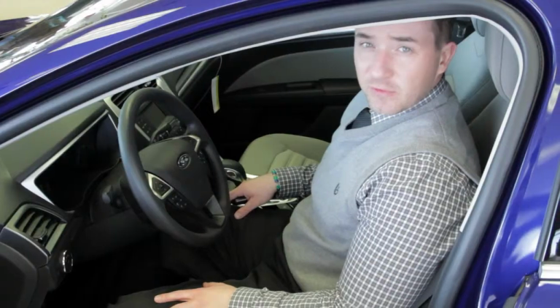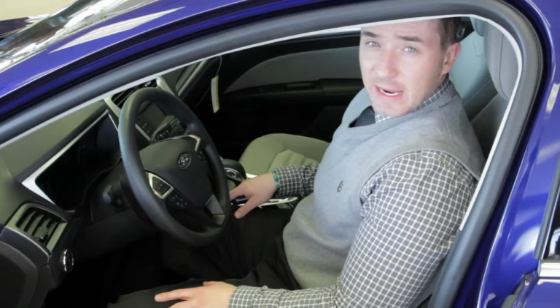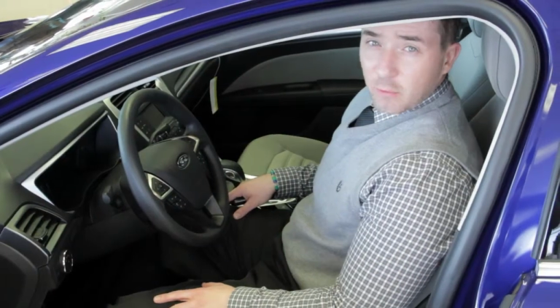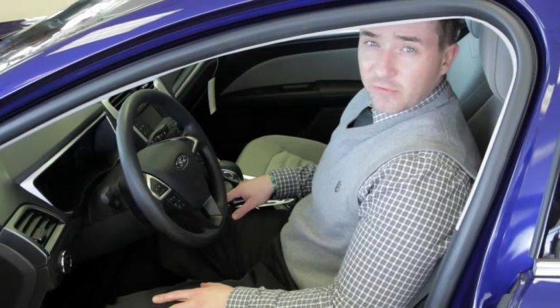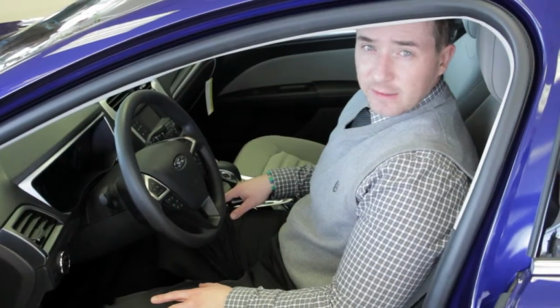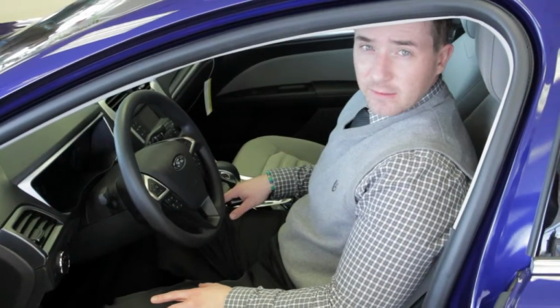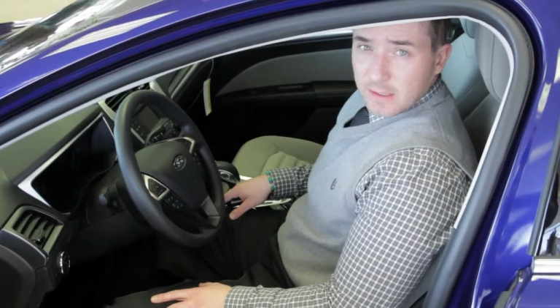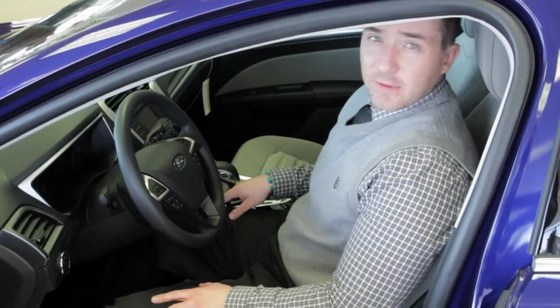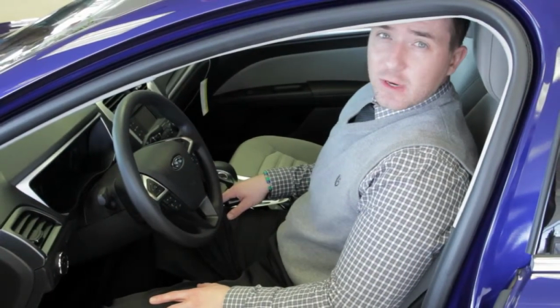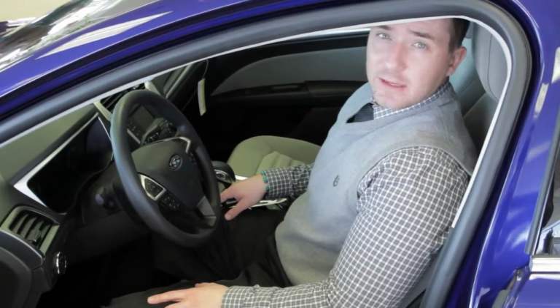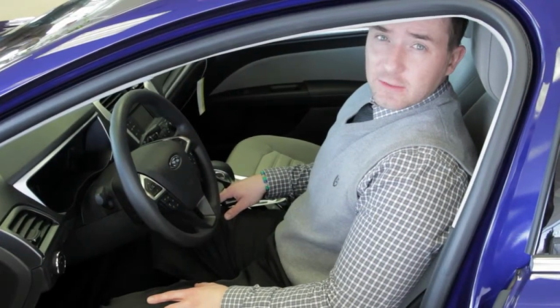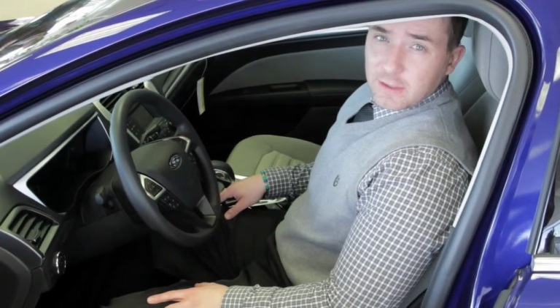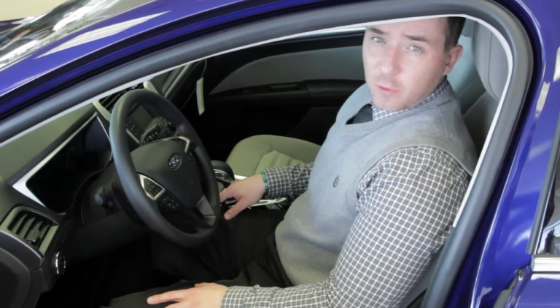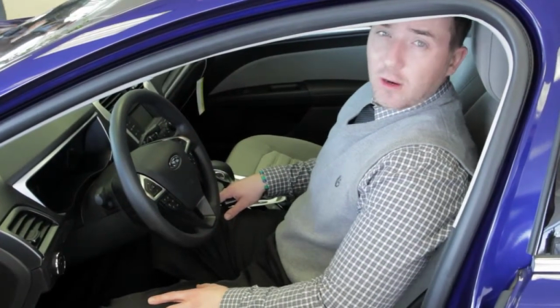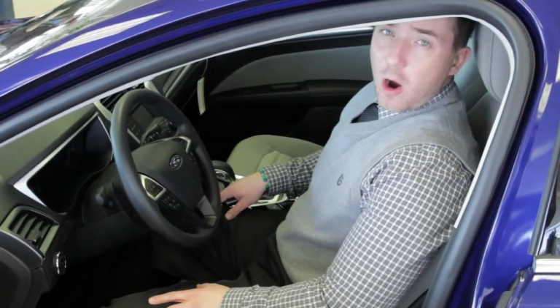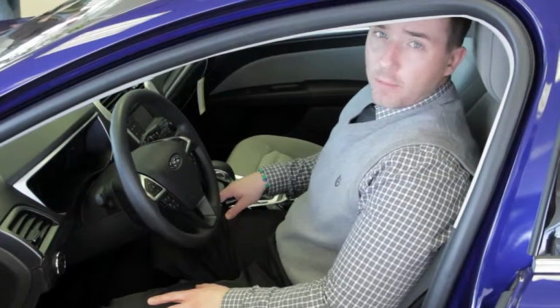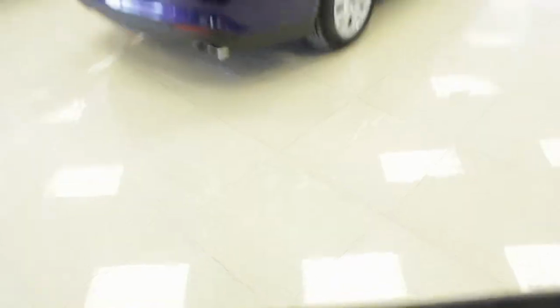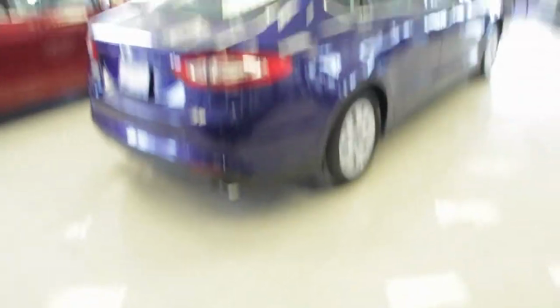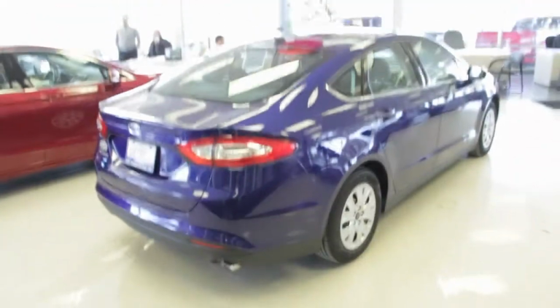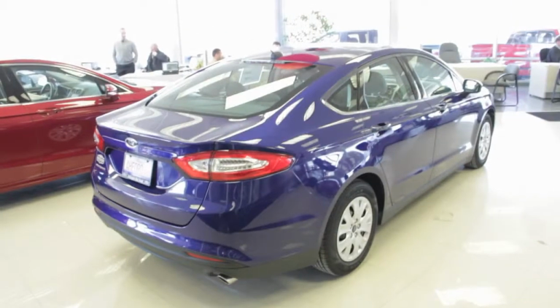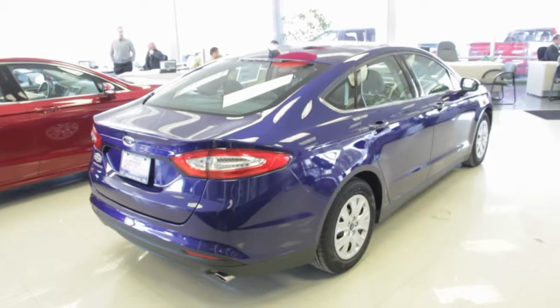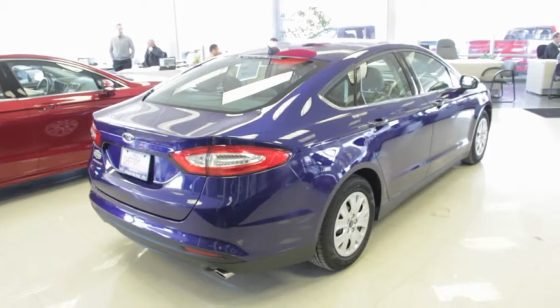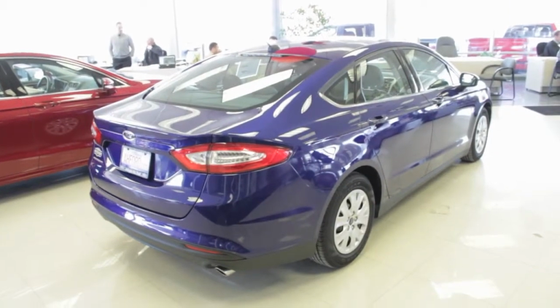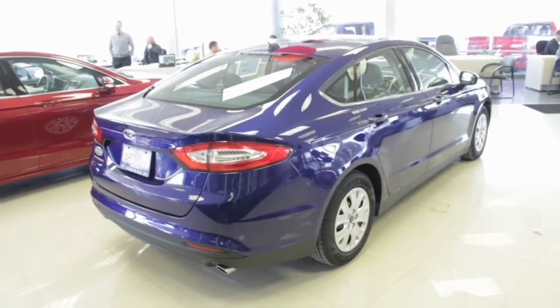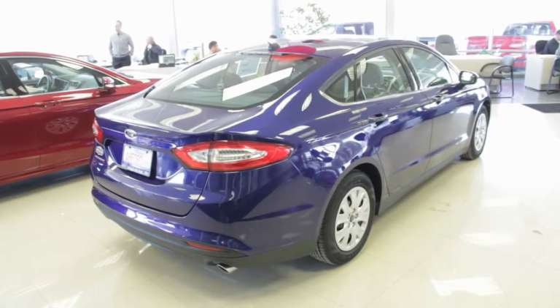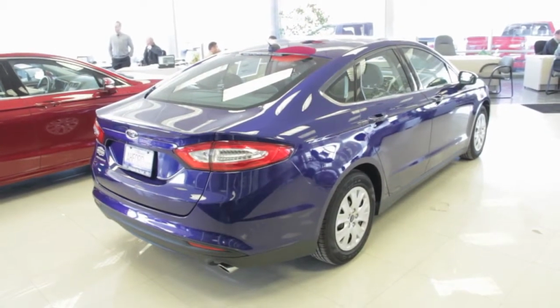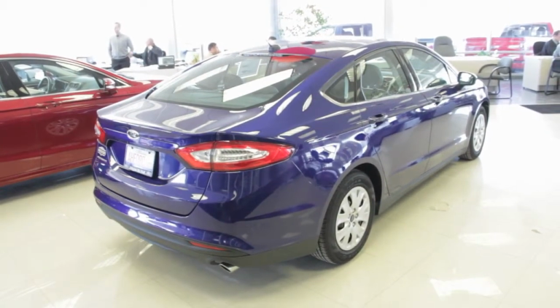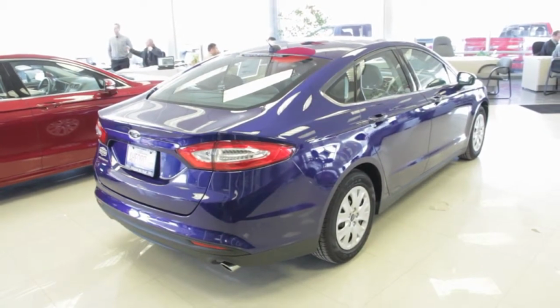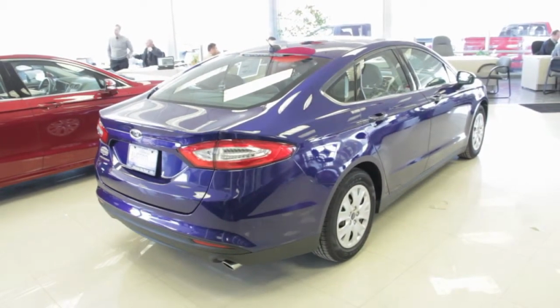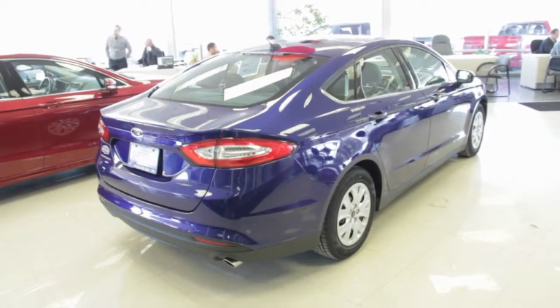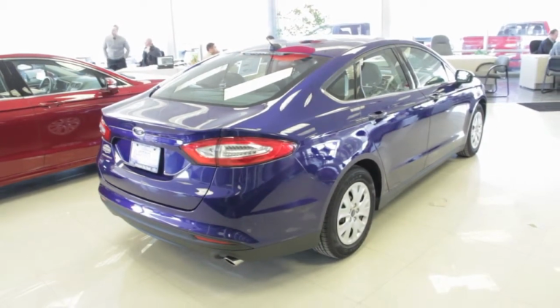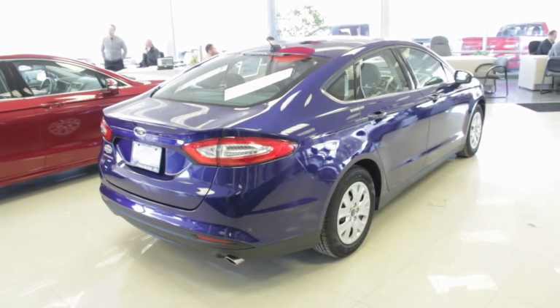Comes standard with SYNC, giving you connectivity for all music devices as well as Bluetooth hands-free for your cell phone.